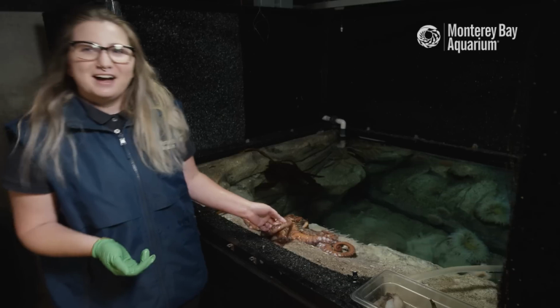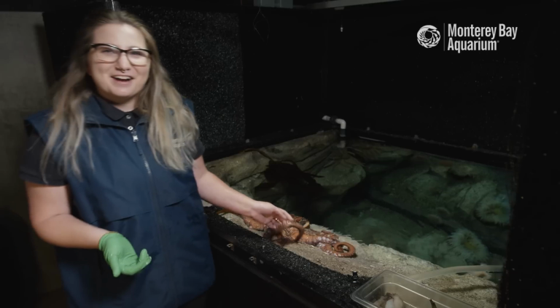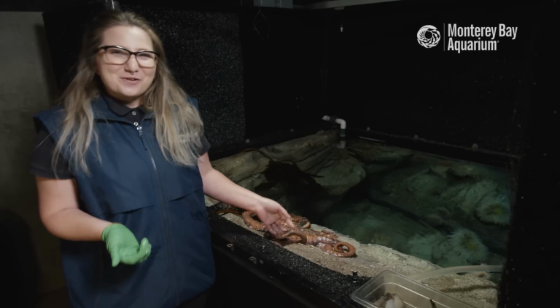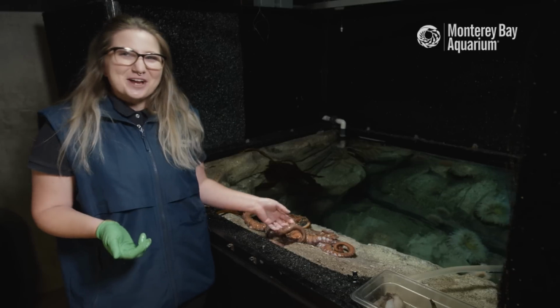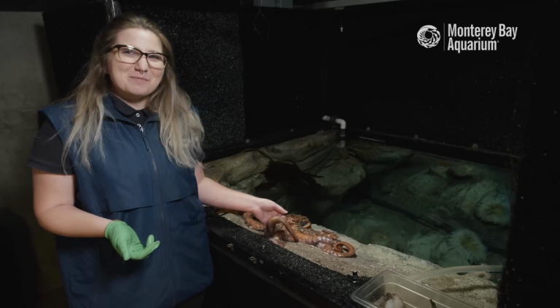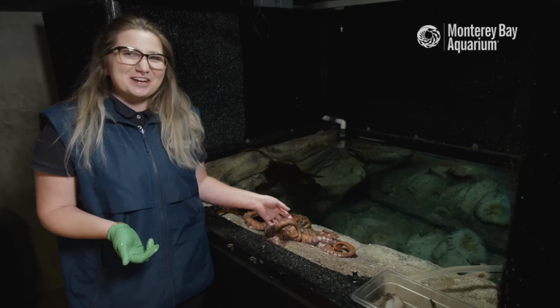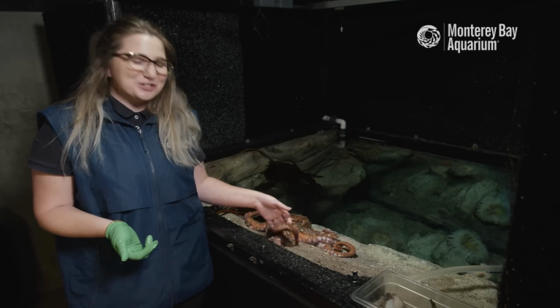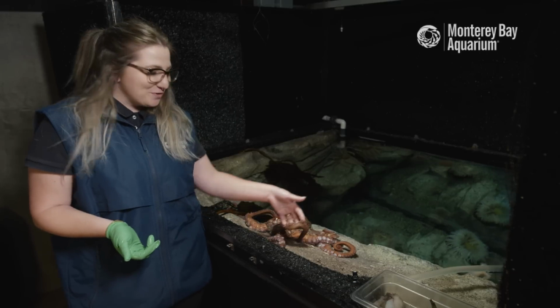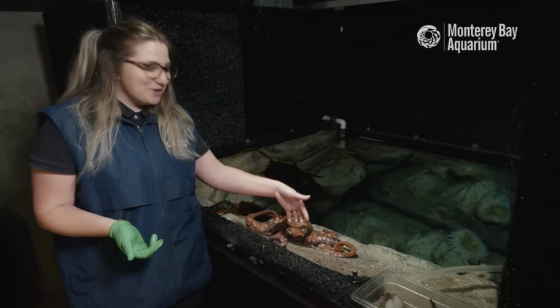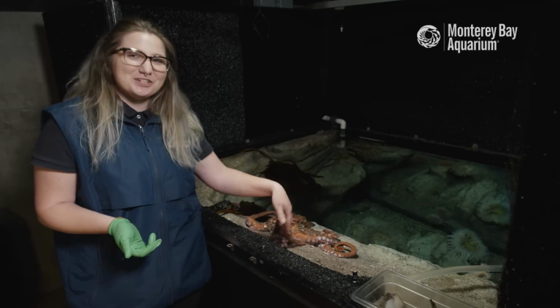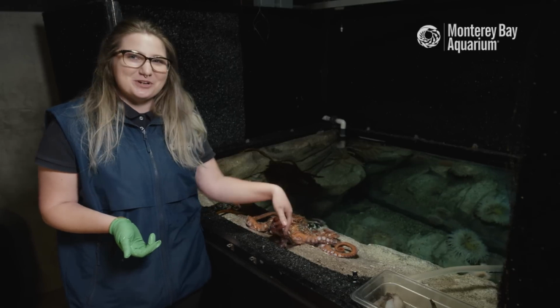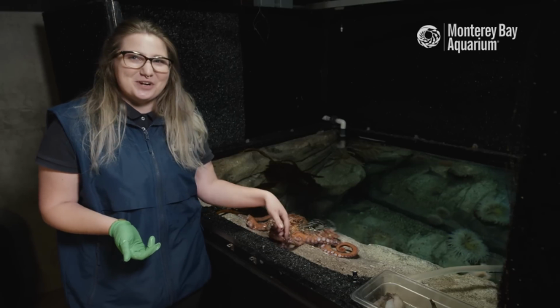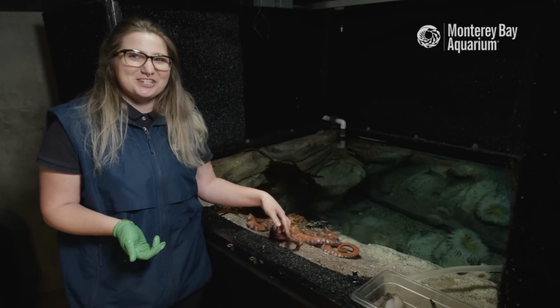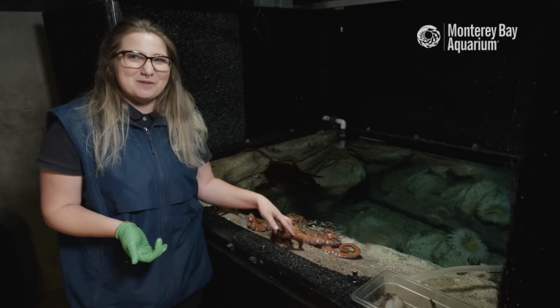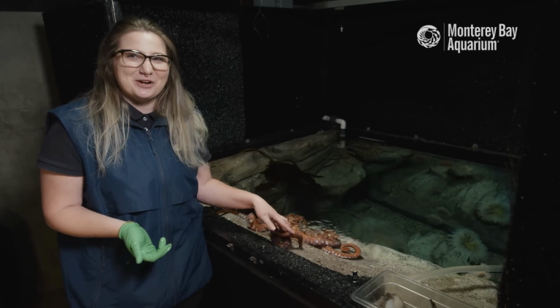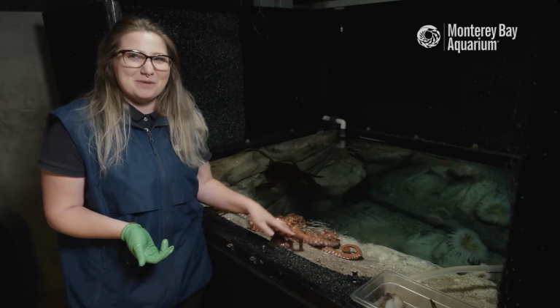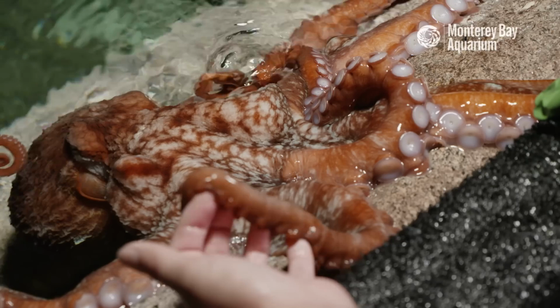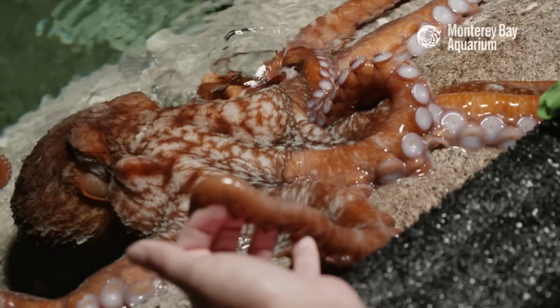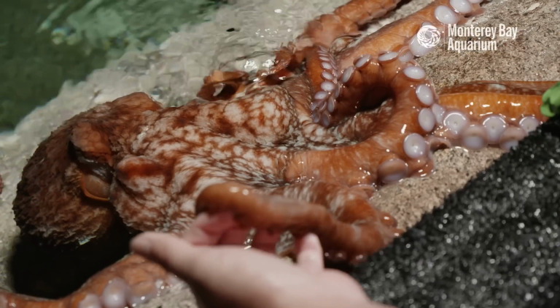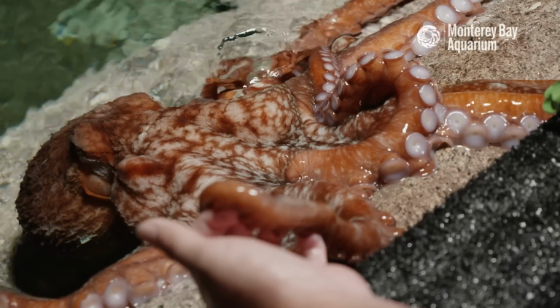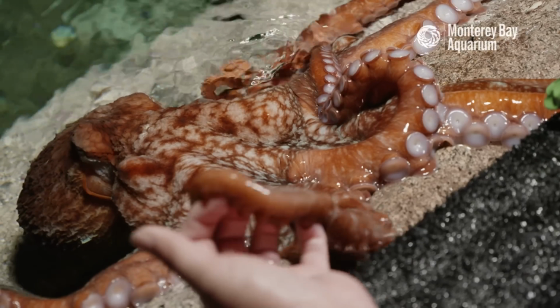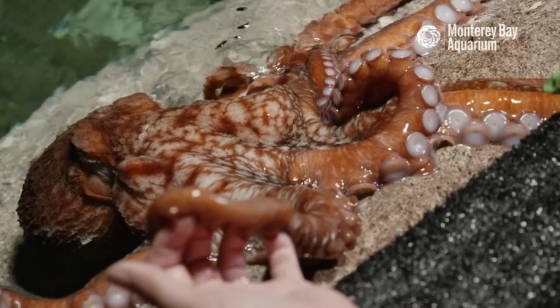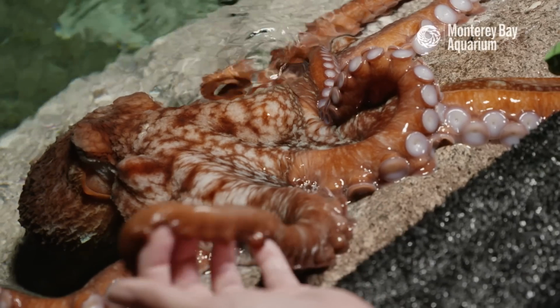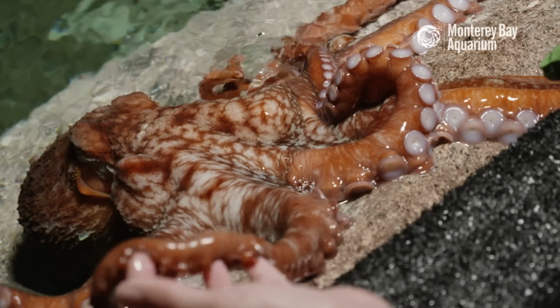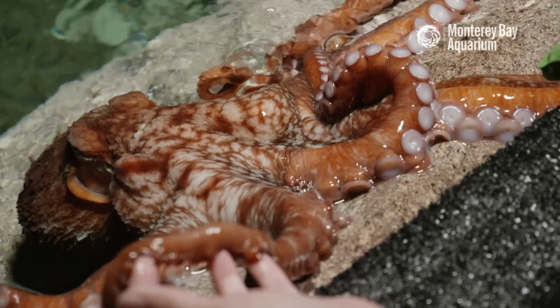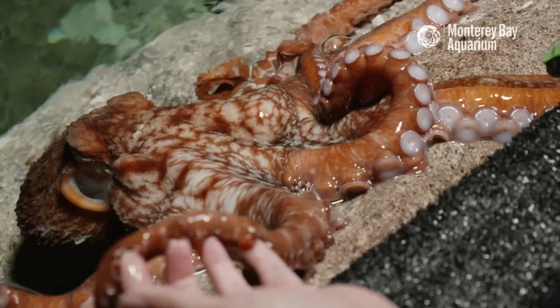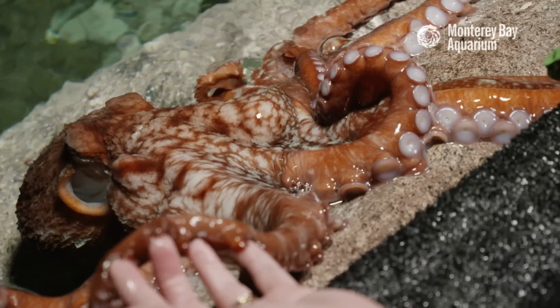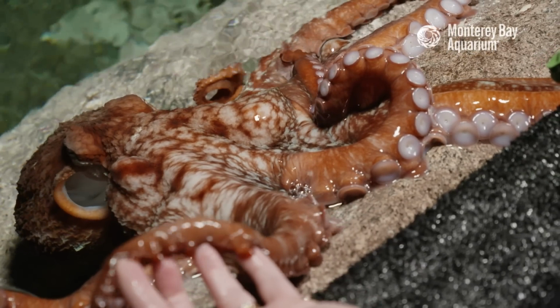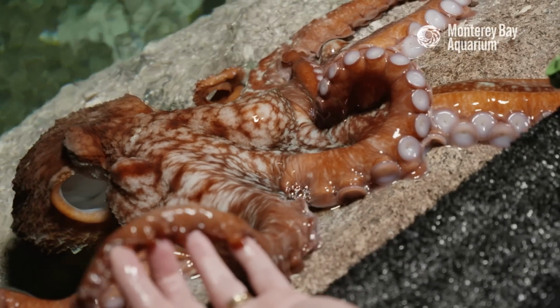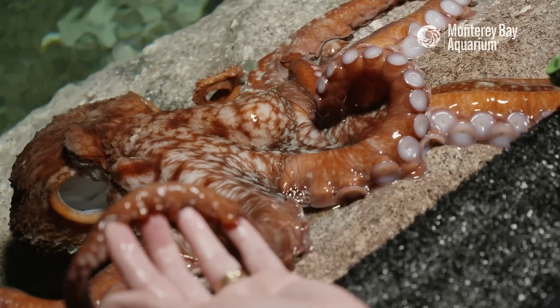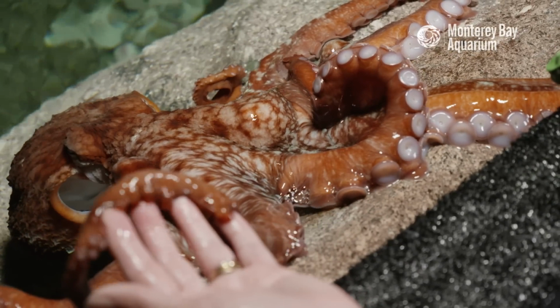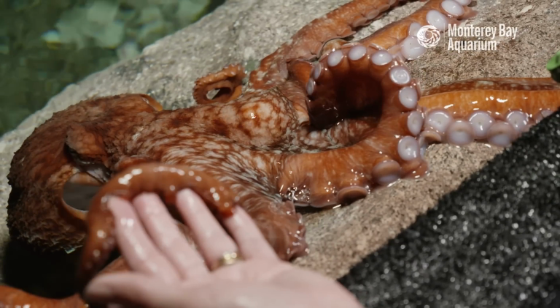Hi everyone, I'm Candace Reed-Rose. I'm an aquarist here at Monterey Bay Aquarium and I'm going to tell you all about the Giant Pacific Octopus.